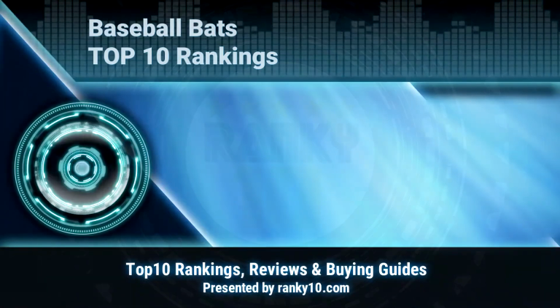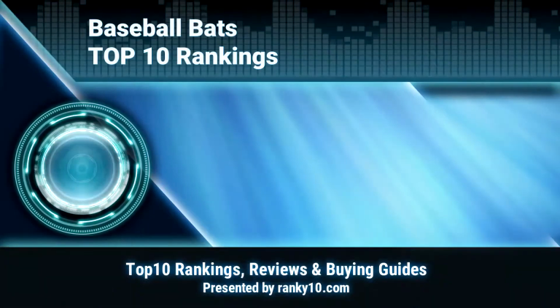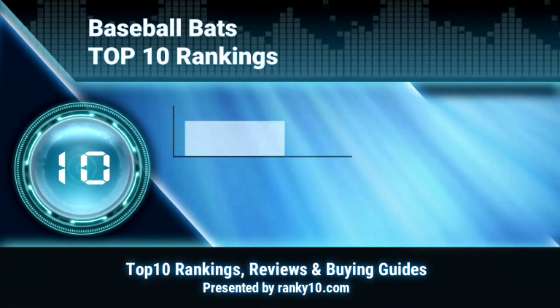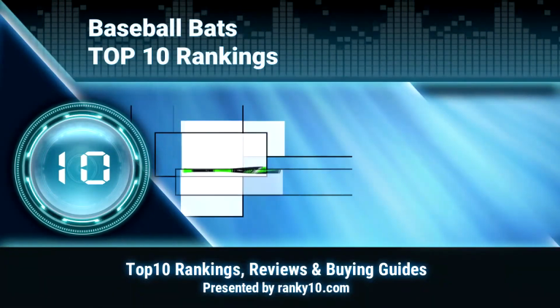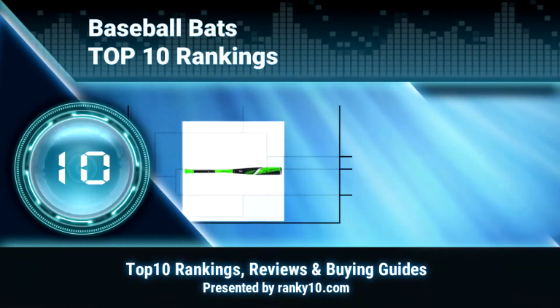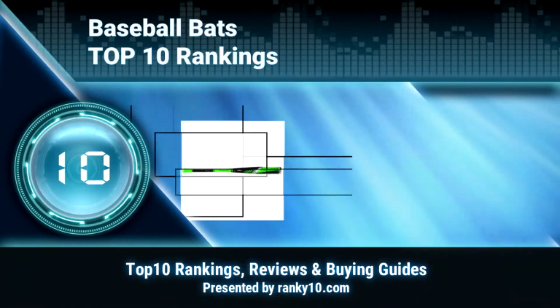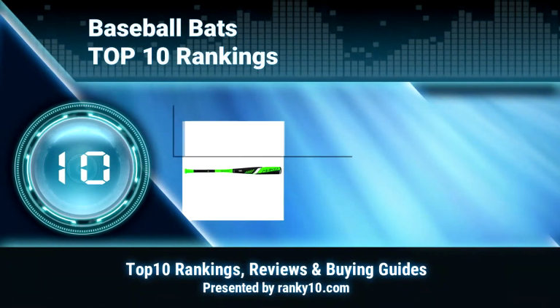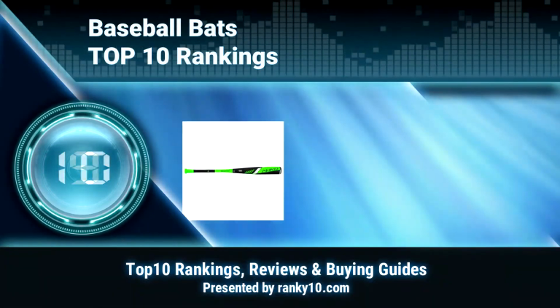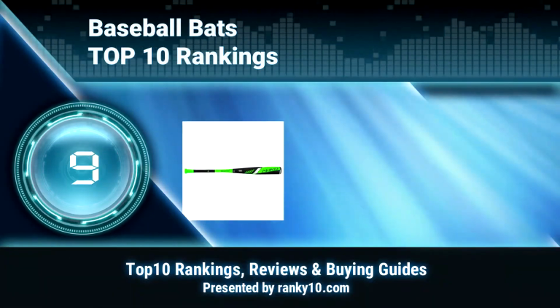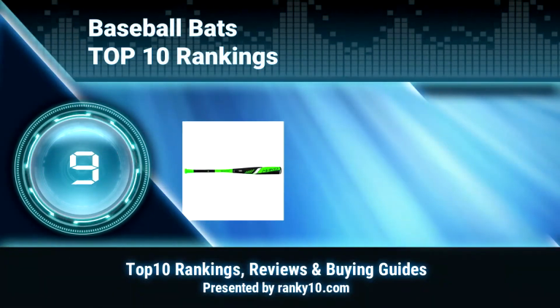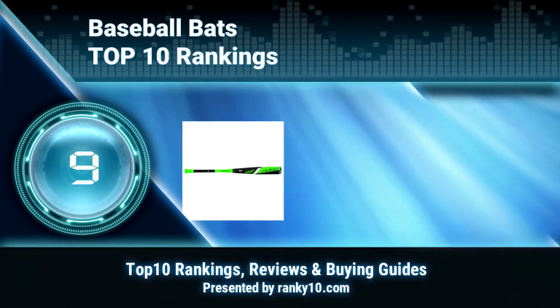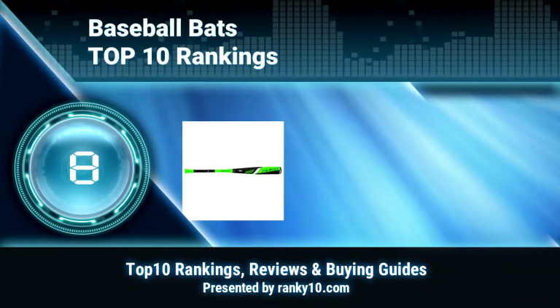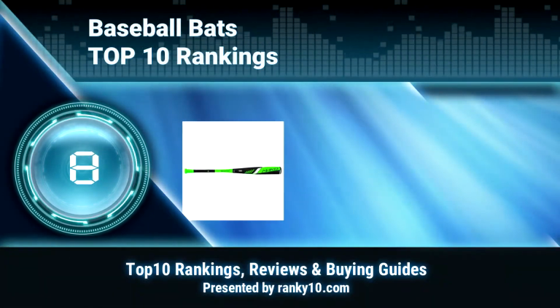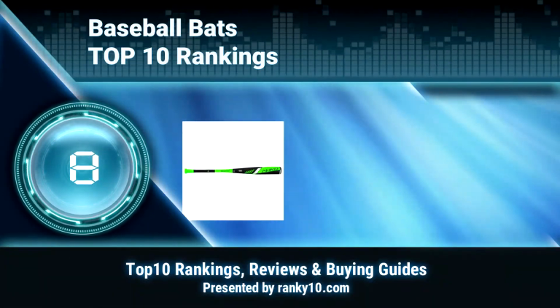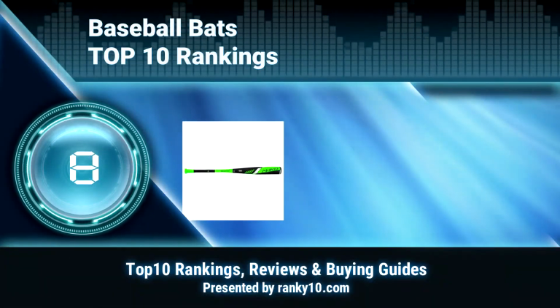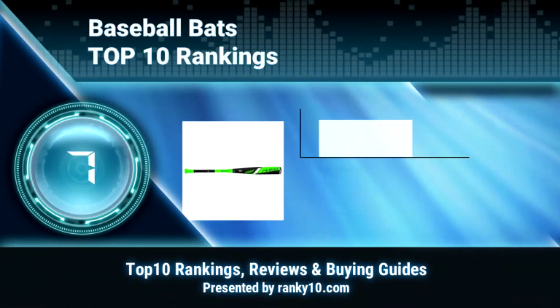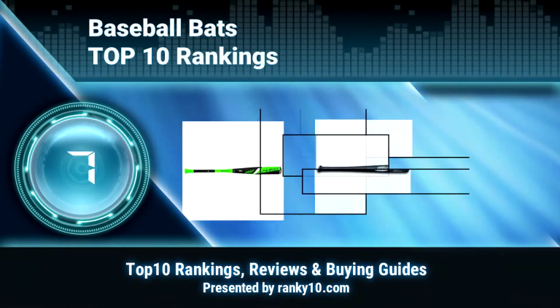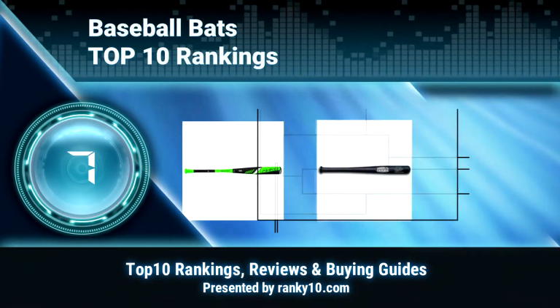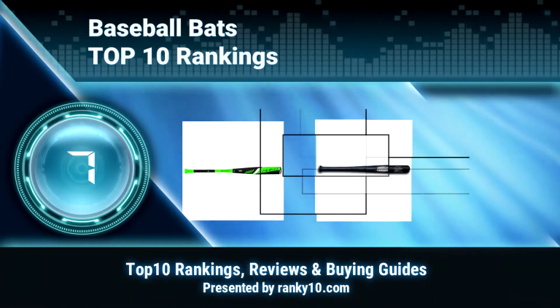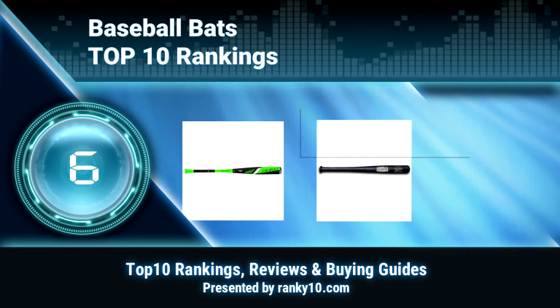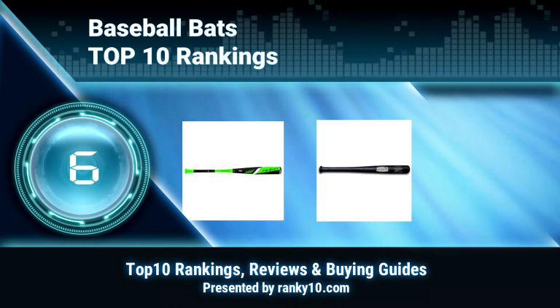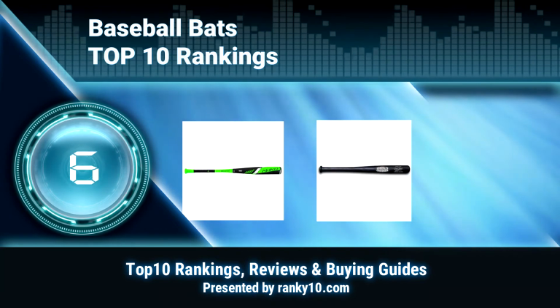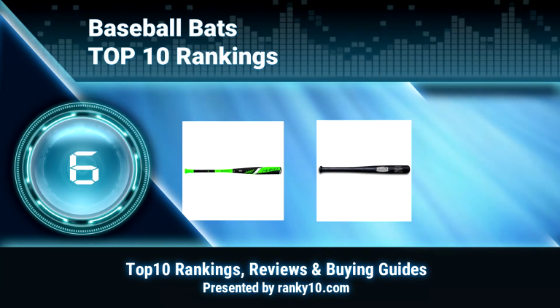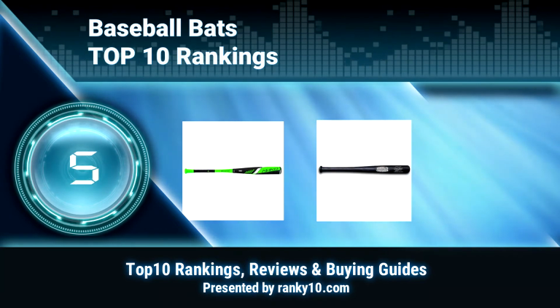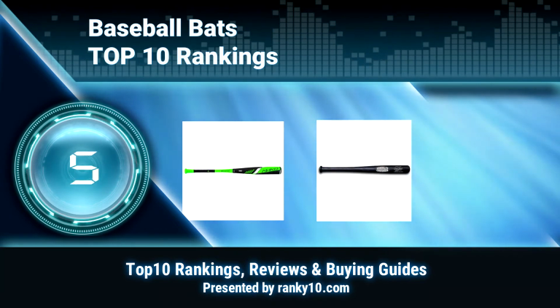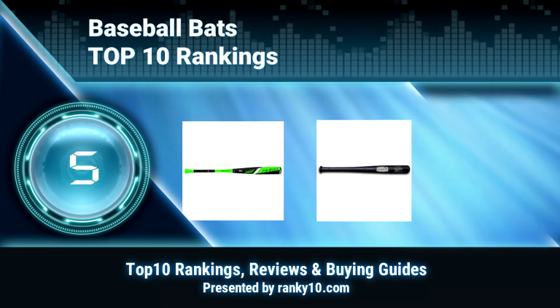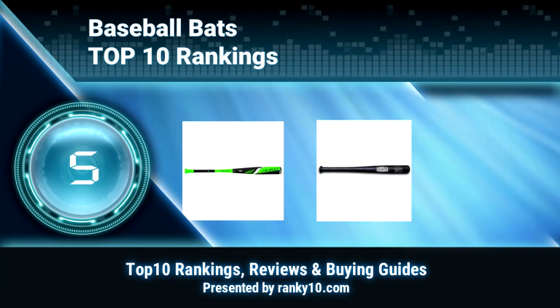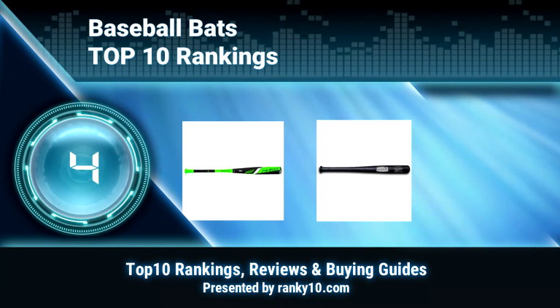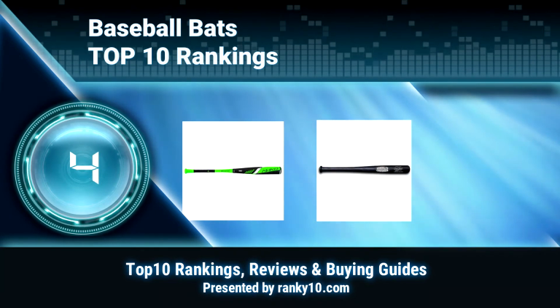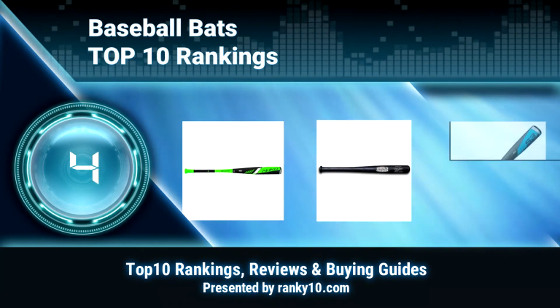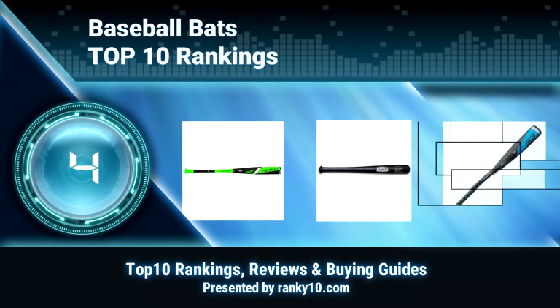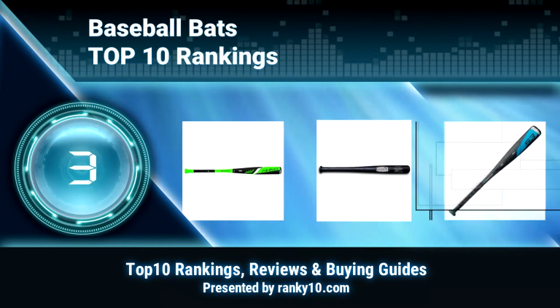Welcome to Ranky 10 Video Rankings. We announce the top 10 rankings of baseball bats. Let's get started.